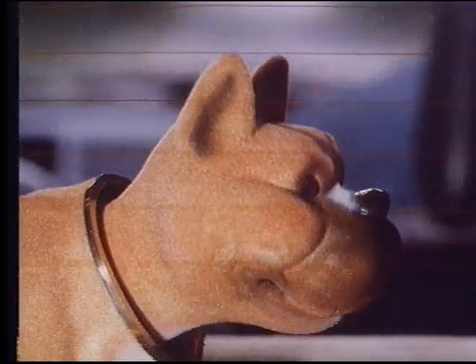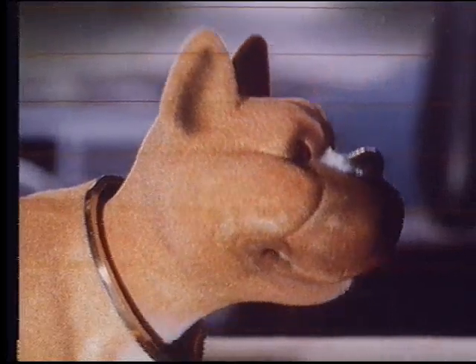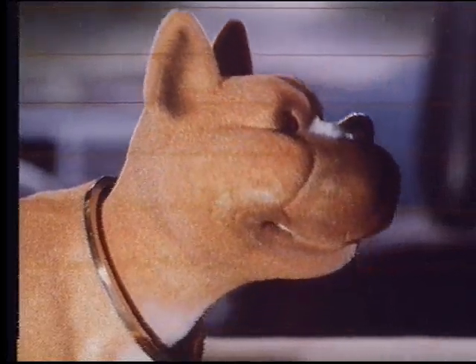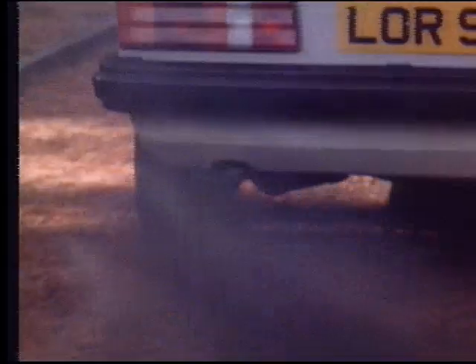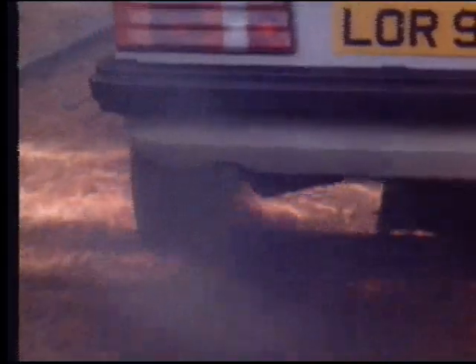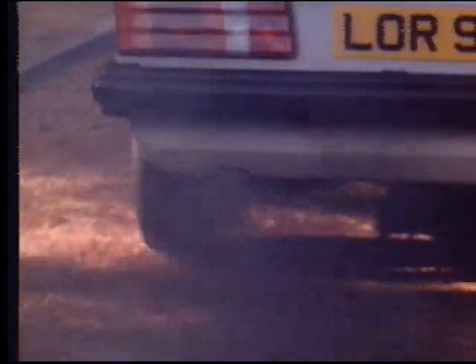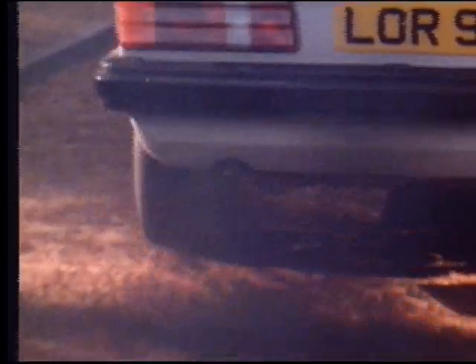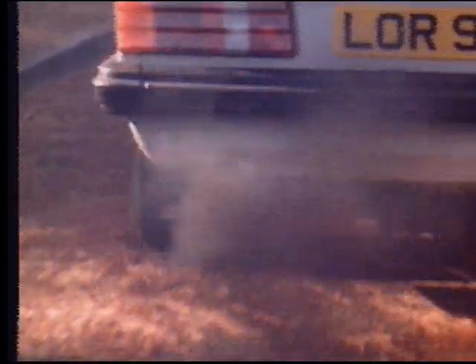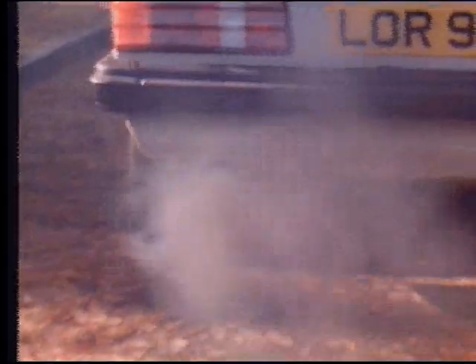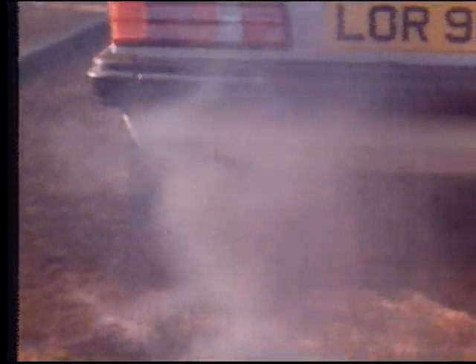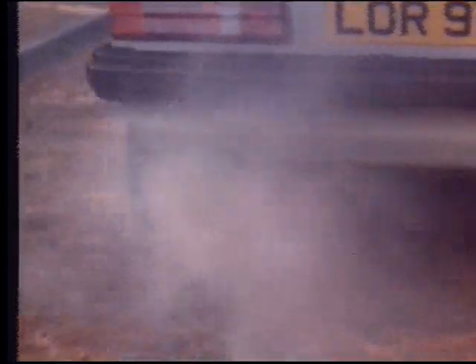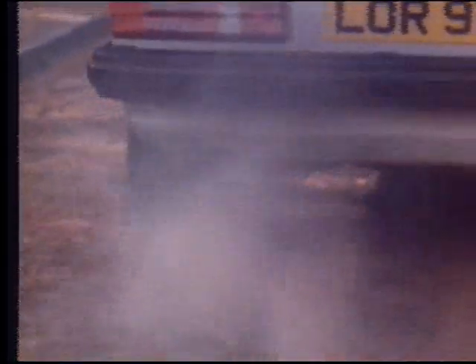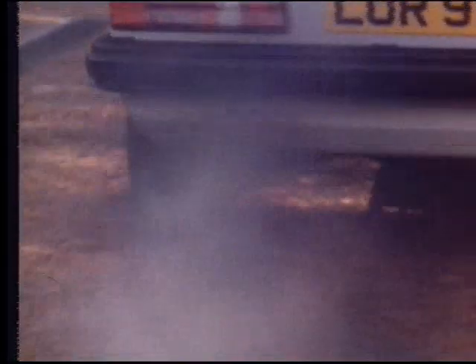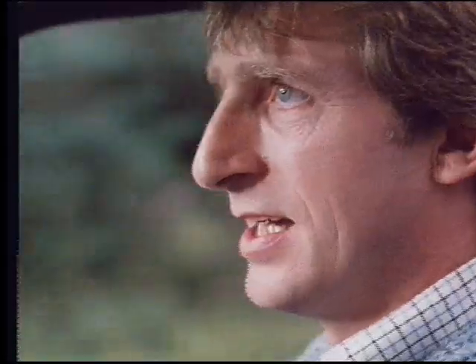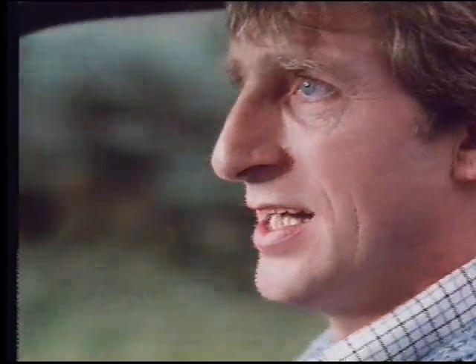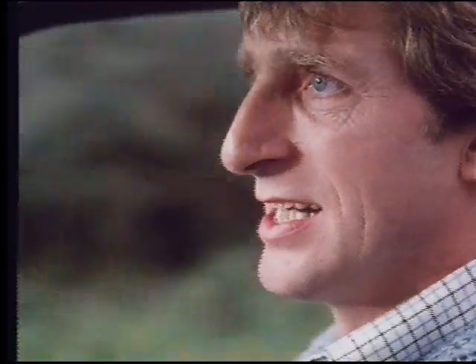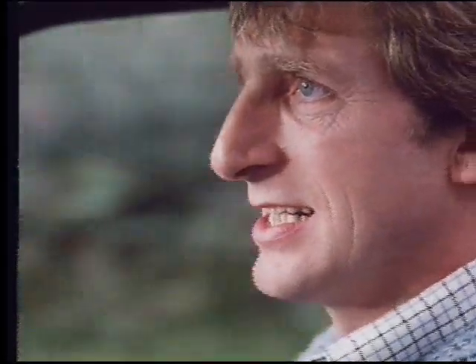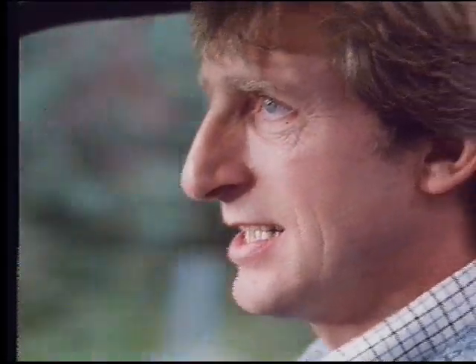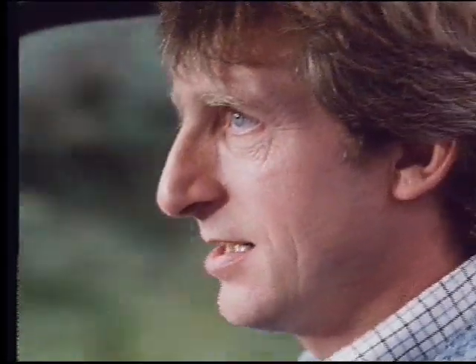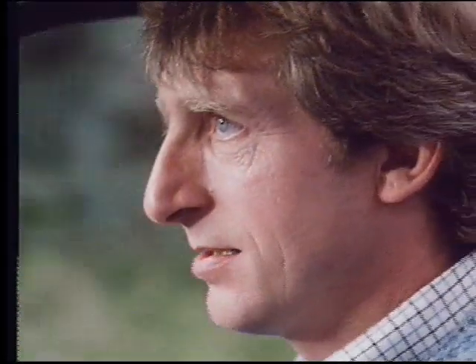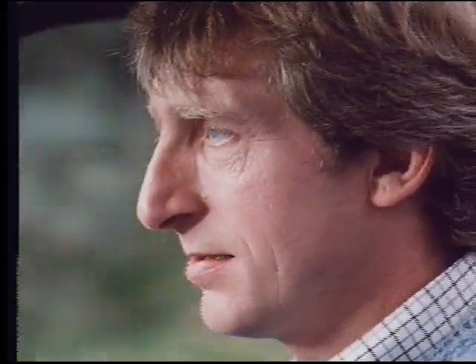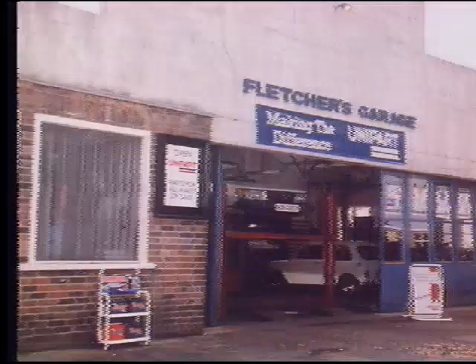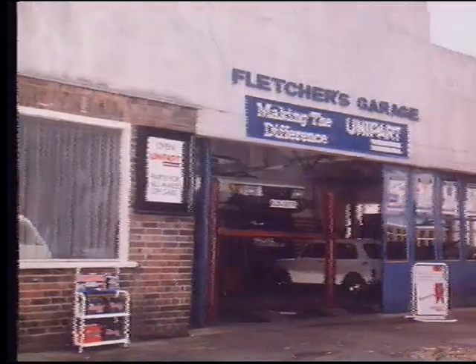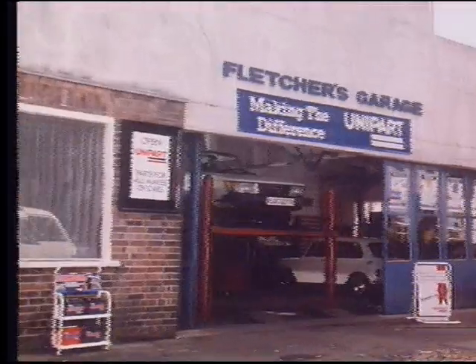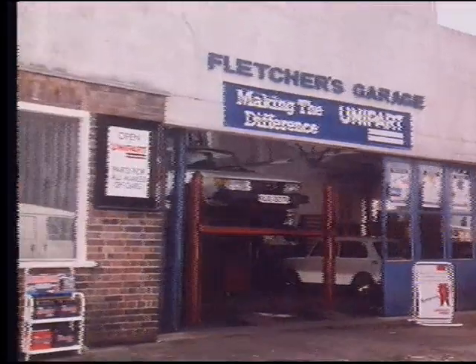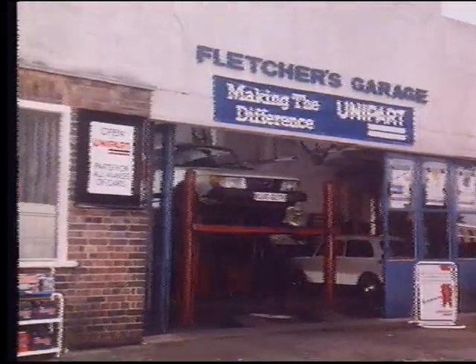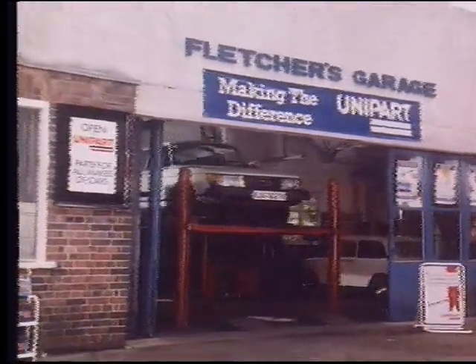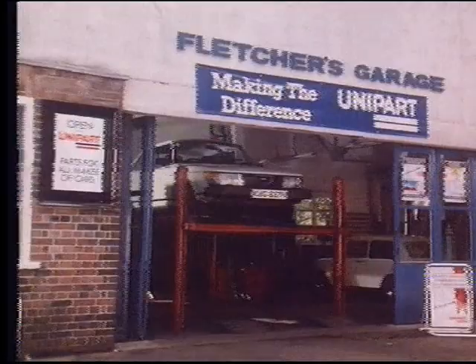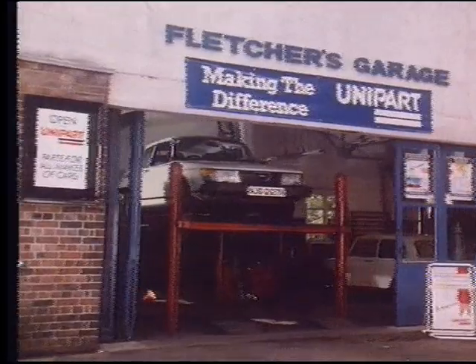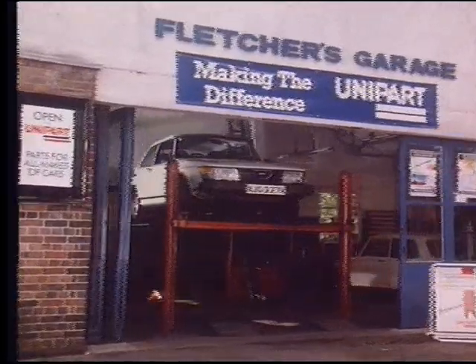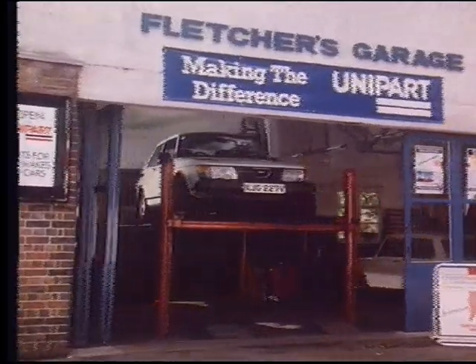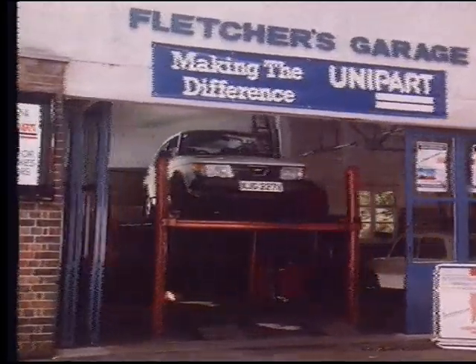And that you get a free liter of Unipart Shore Flow oil when you have one fitted at your next oil change, wherever you see this sign.